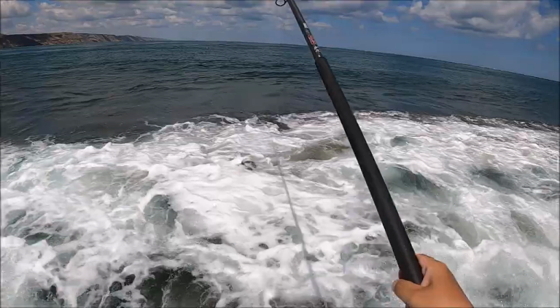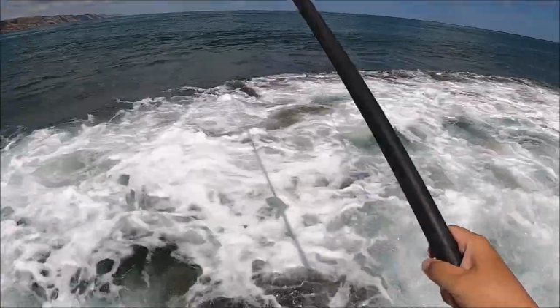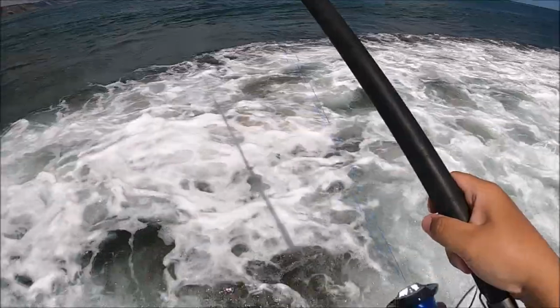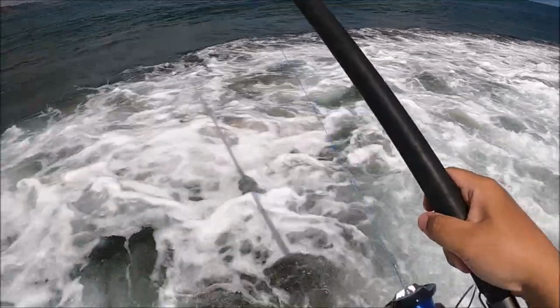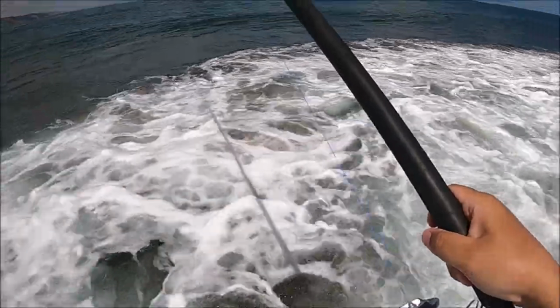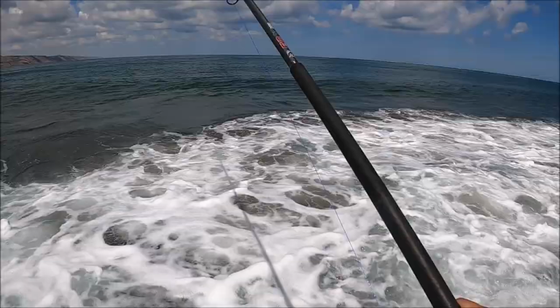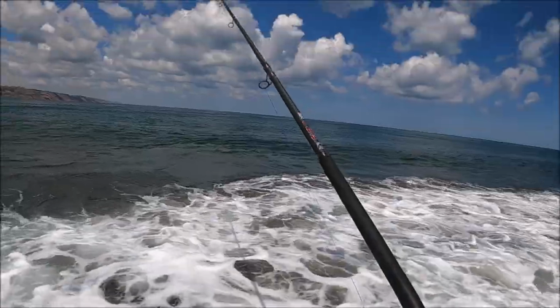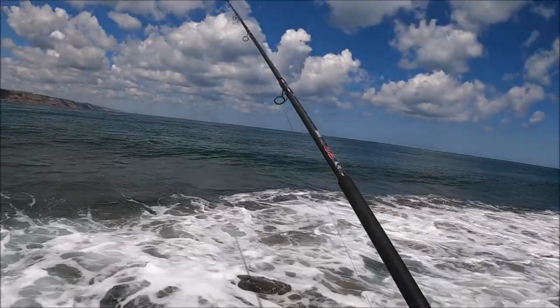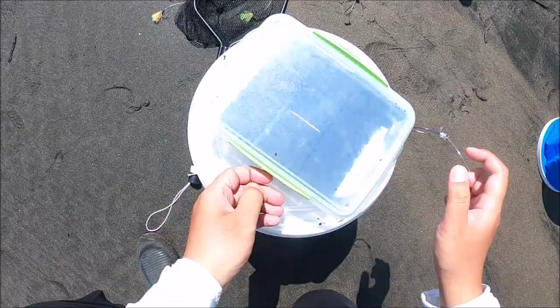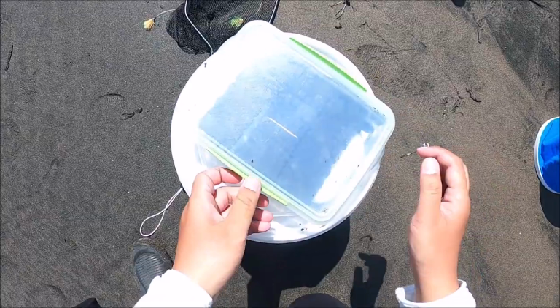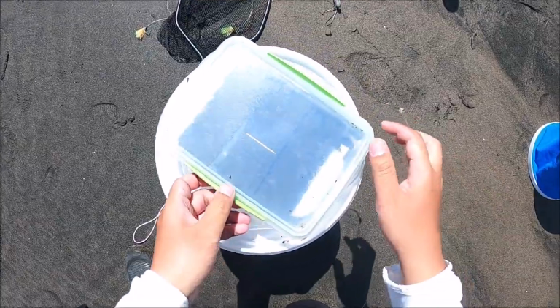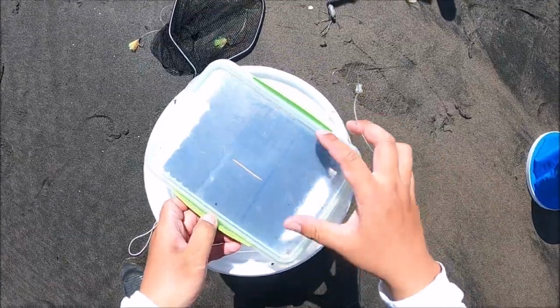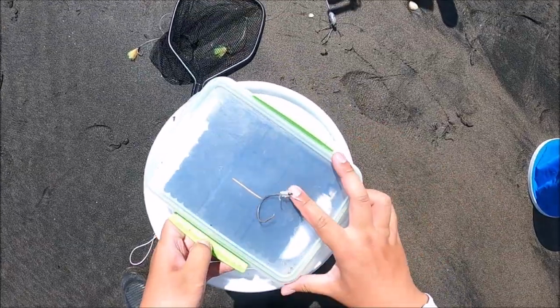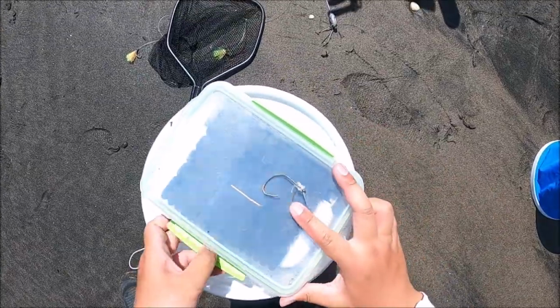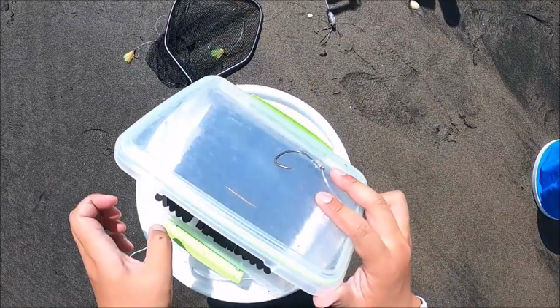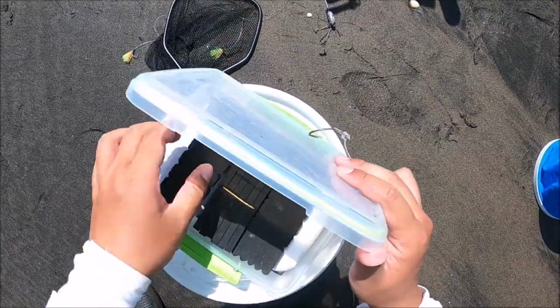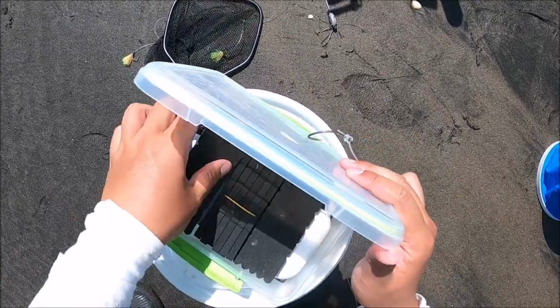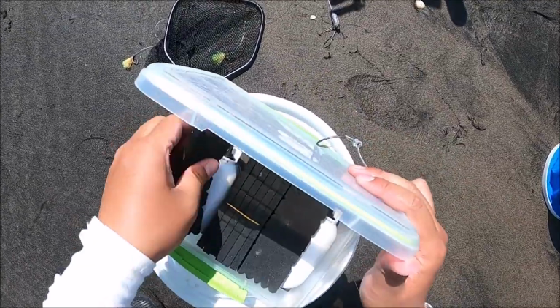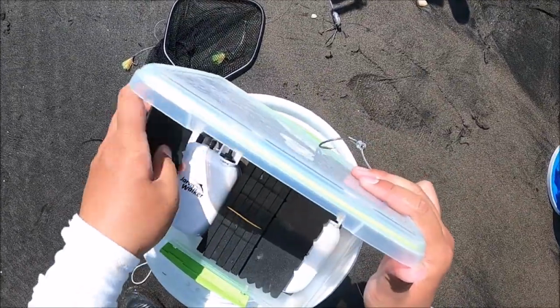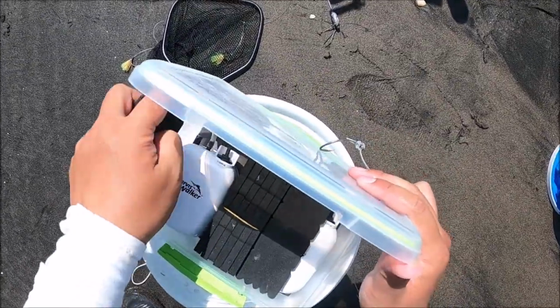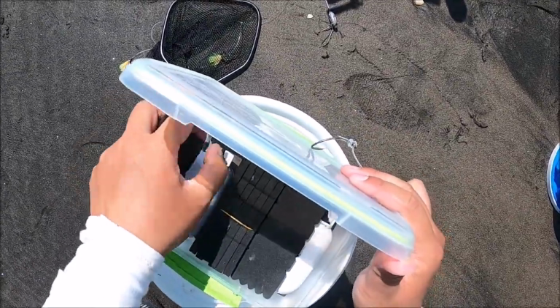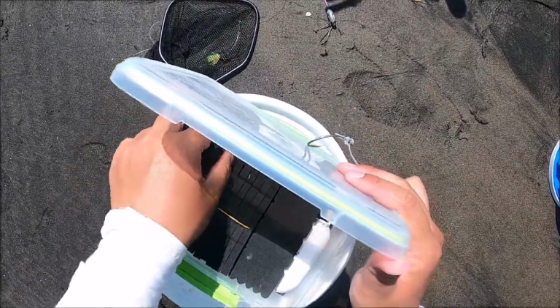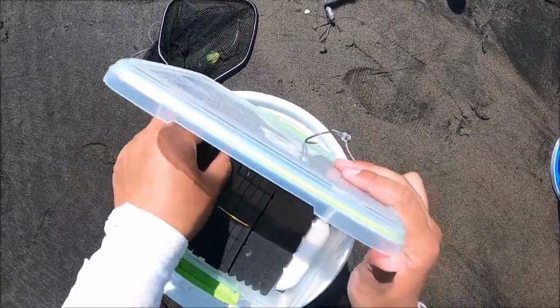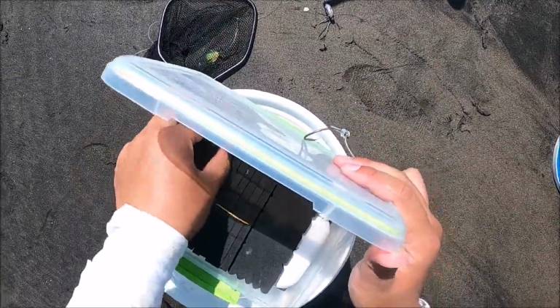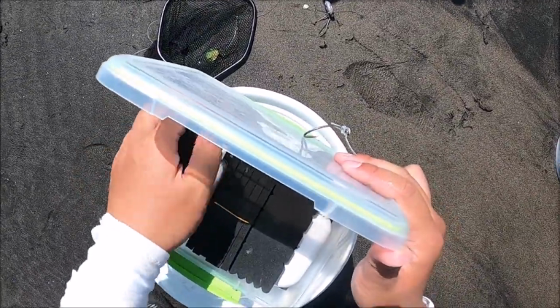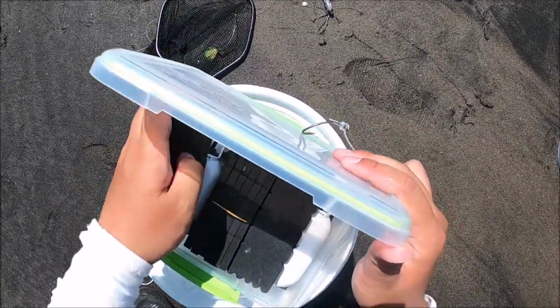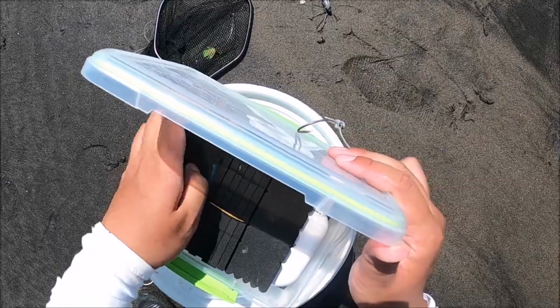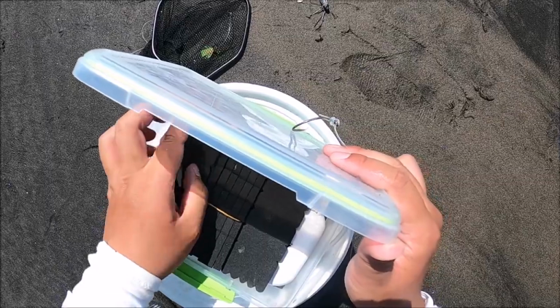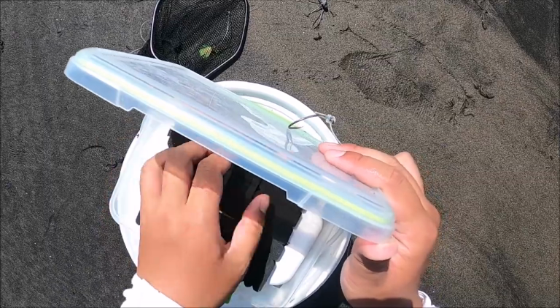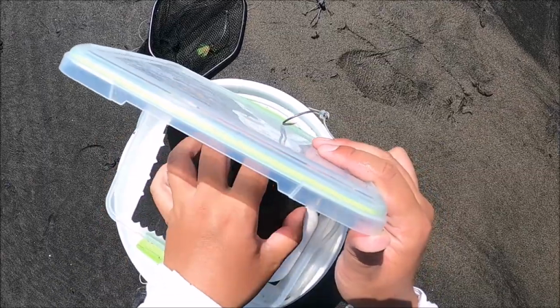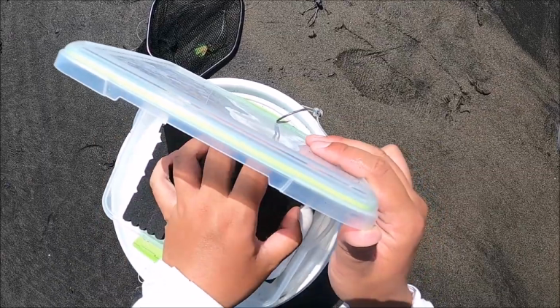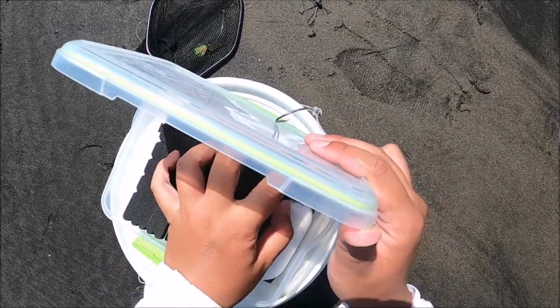Since I've only got one live bait, I'm going to make this count.